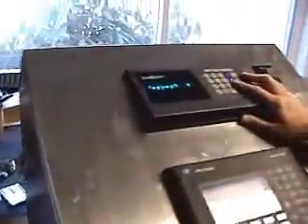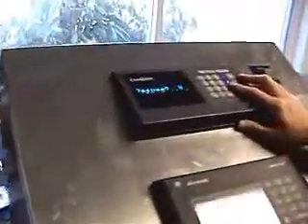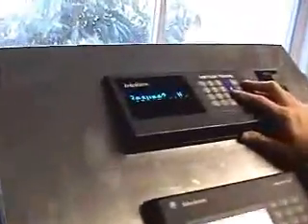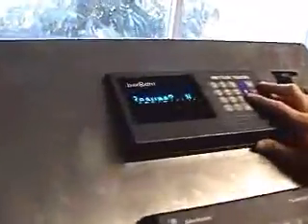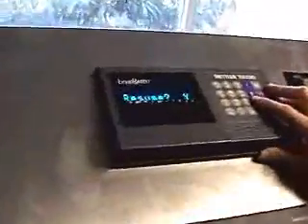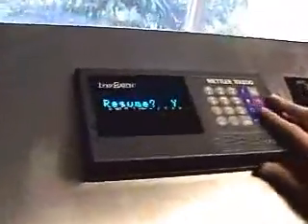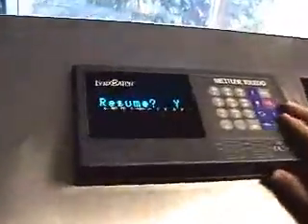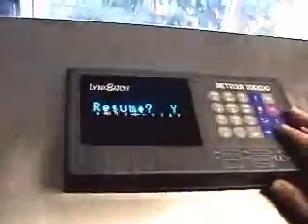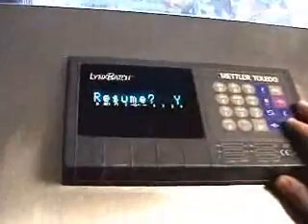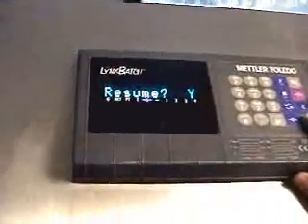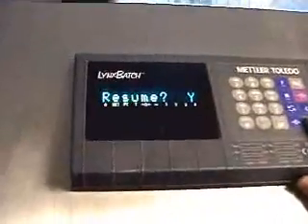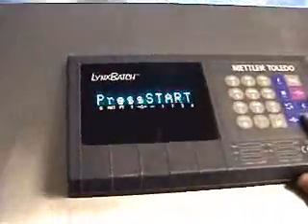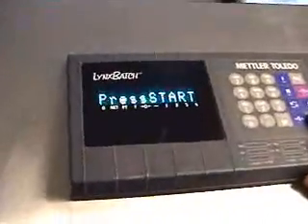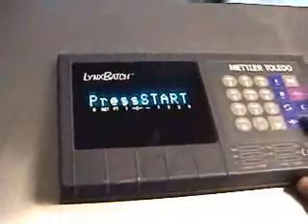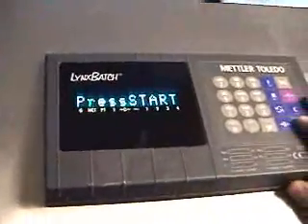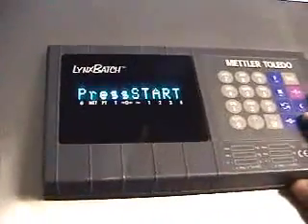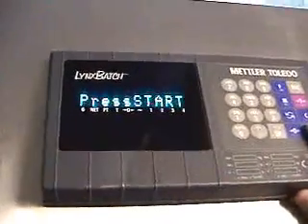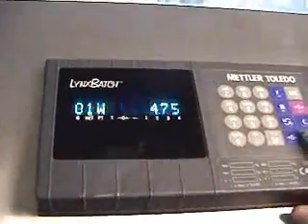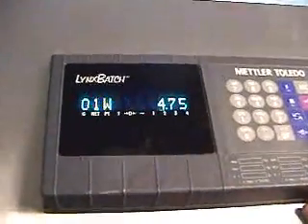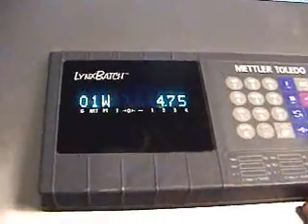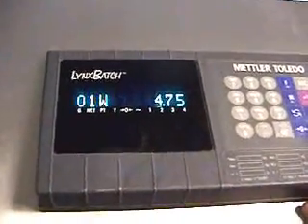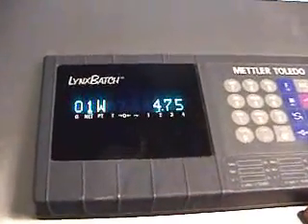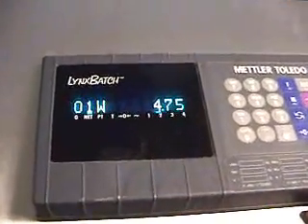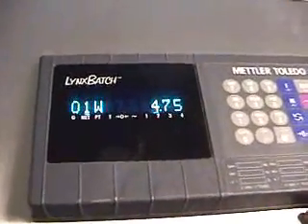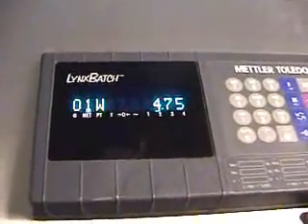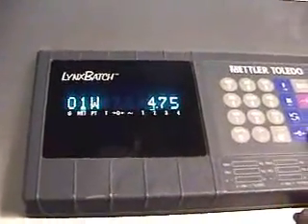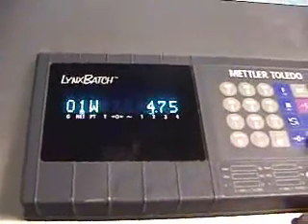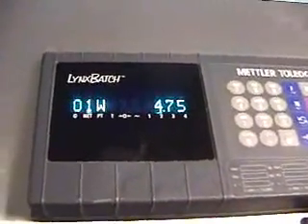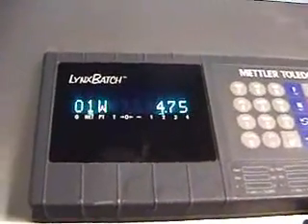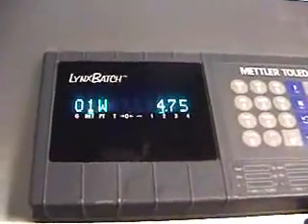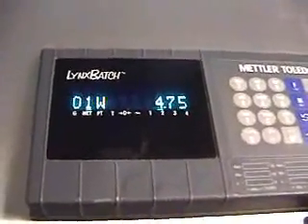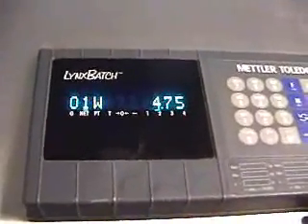We're going to resume the batch now. It starts right where you left off.